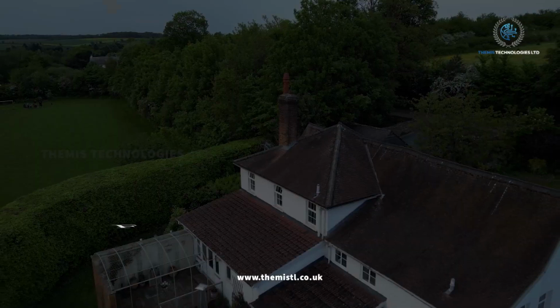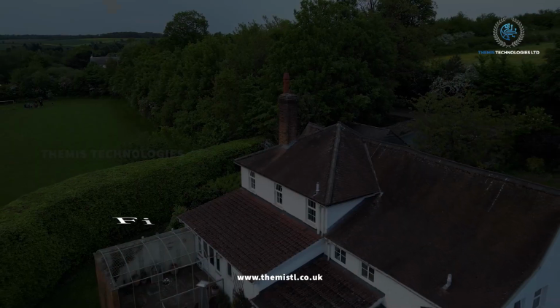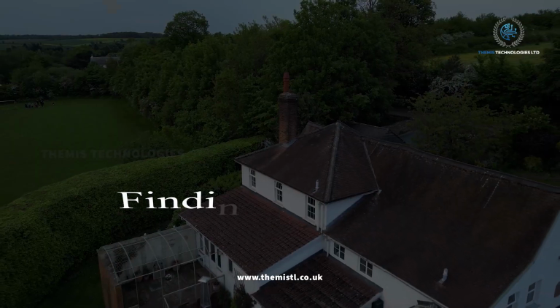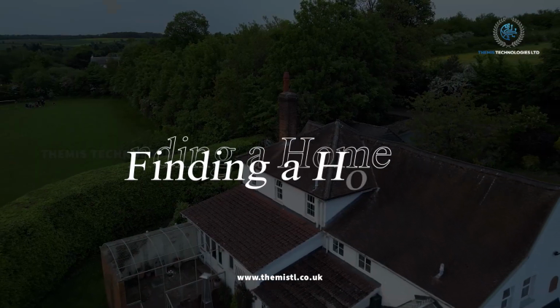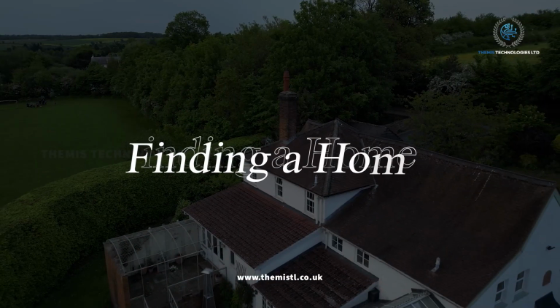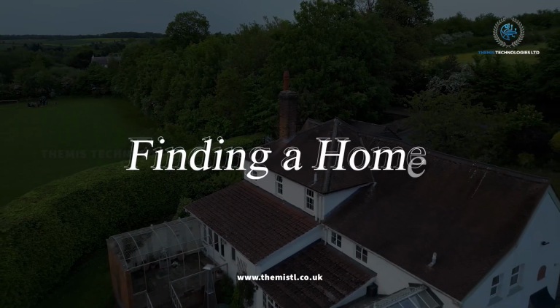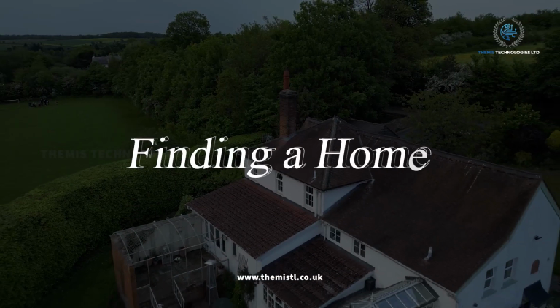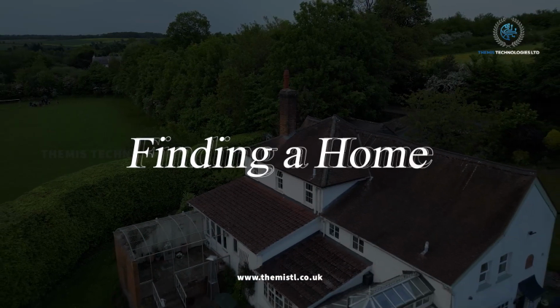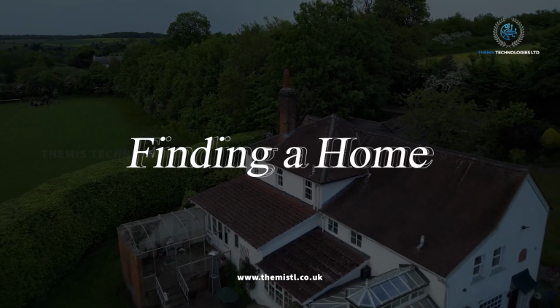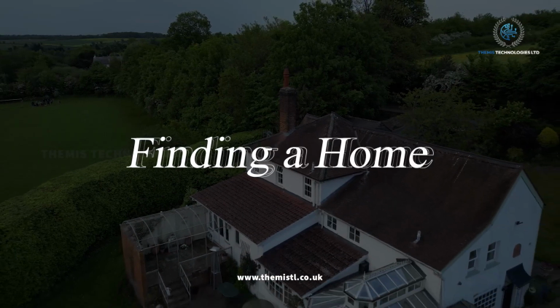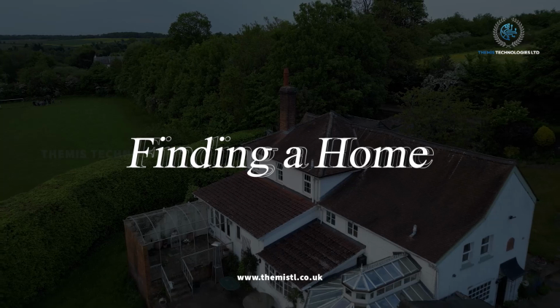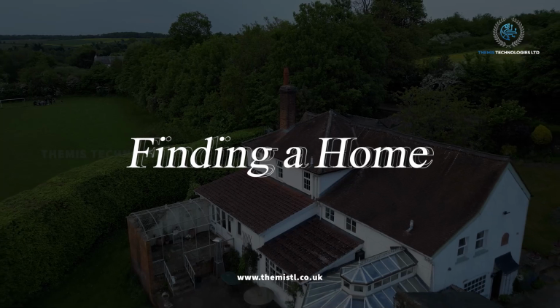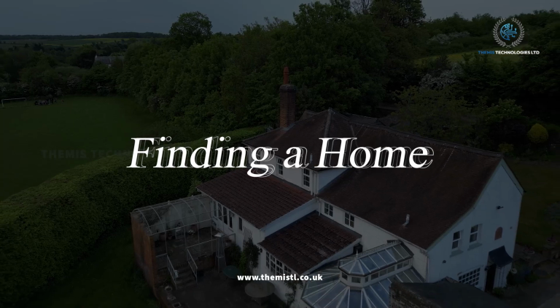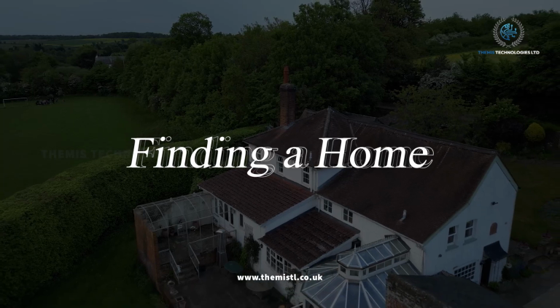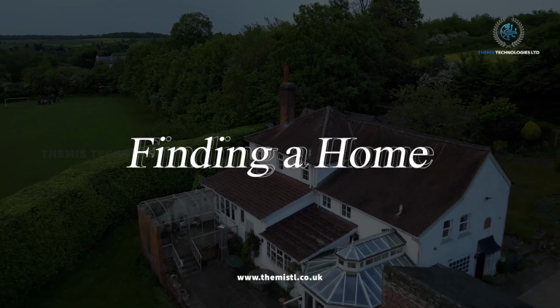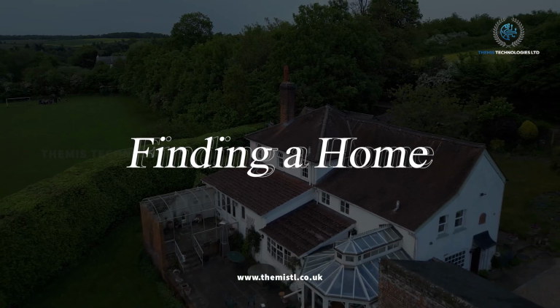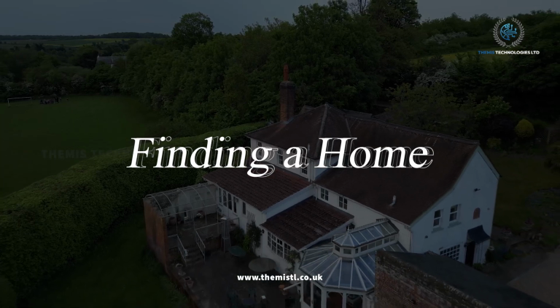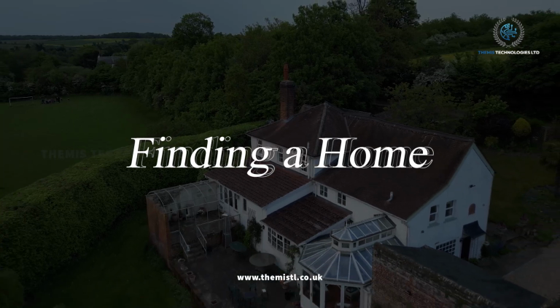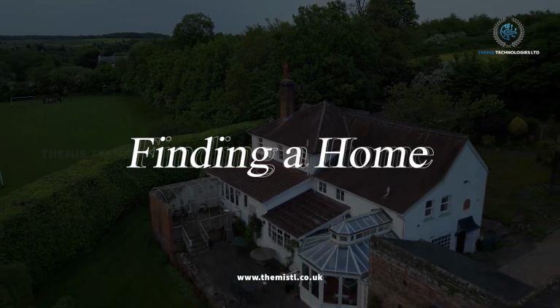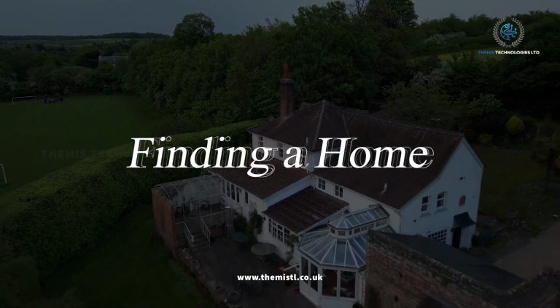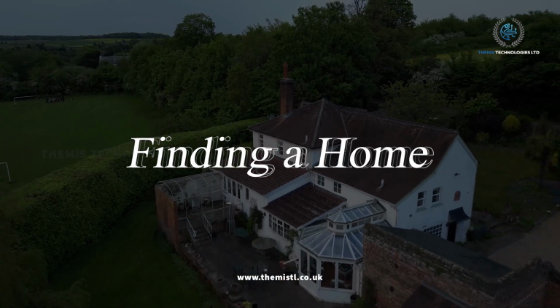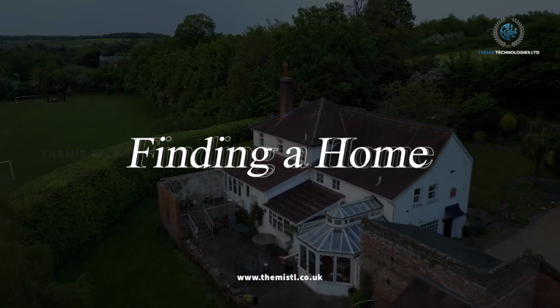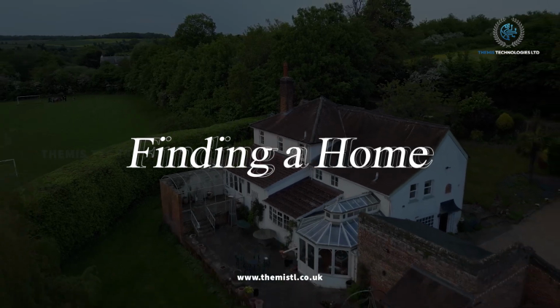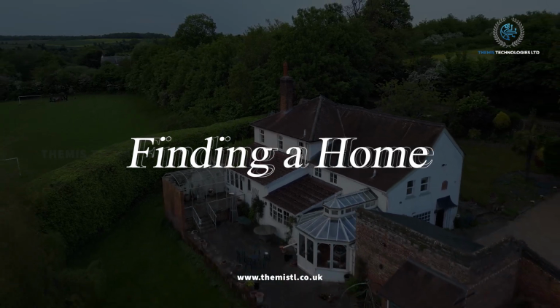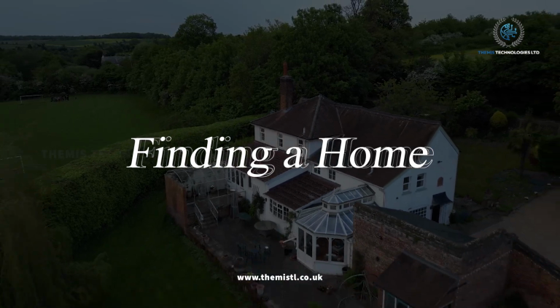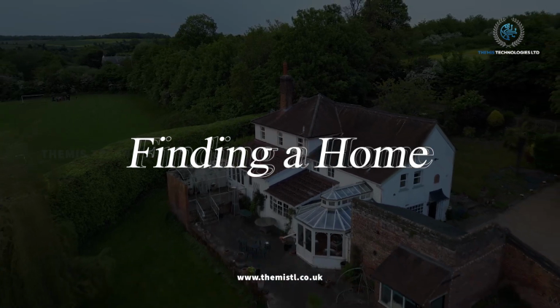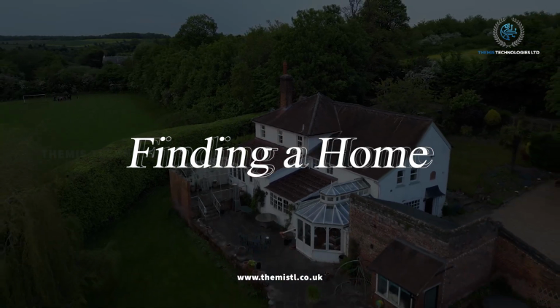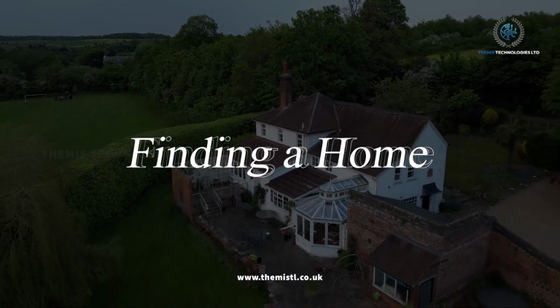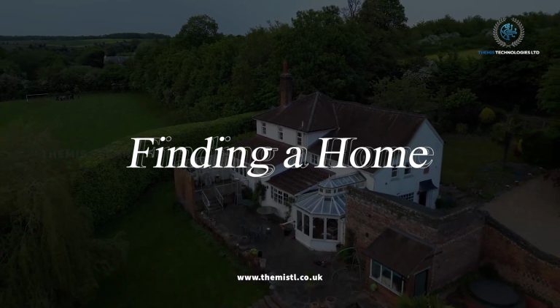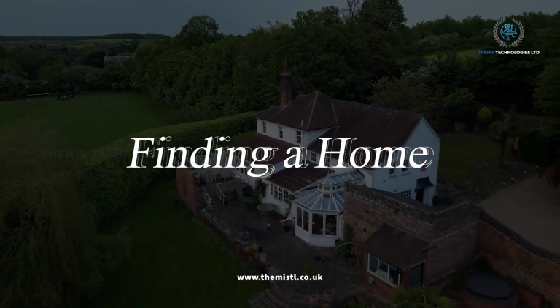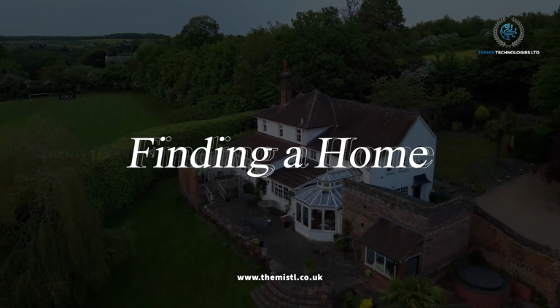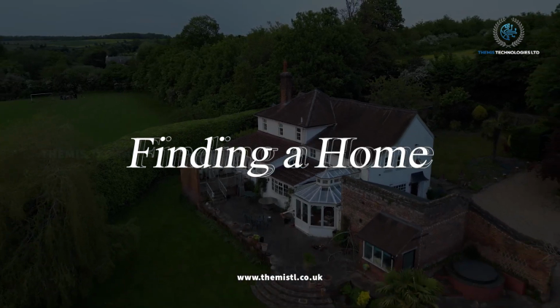Finding a home. We help you find a place to rent or buy, making it easier with advice and arranging visits.